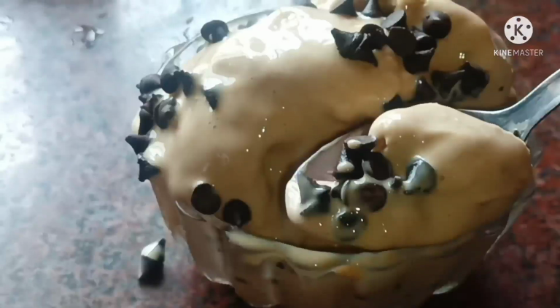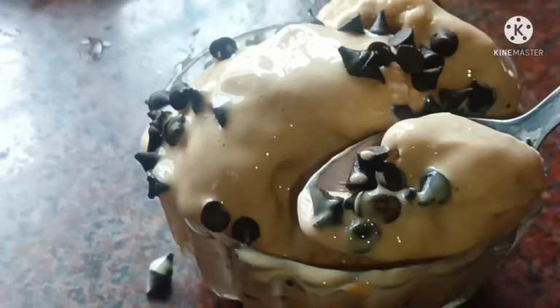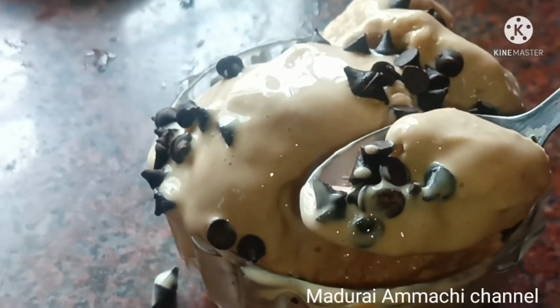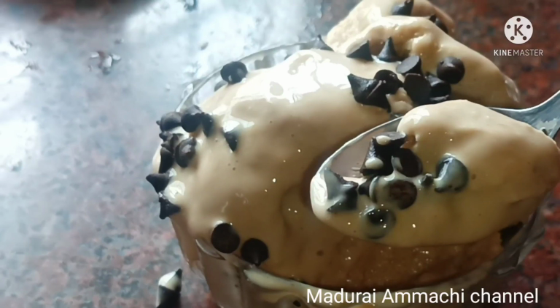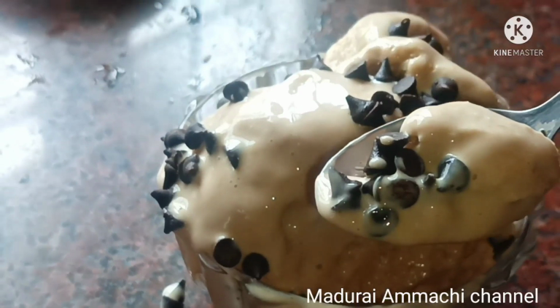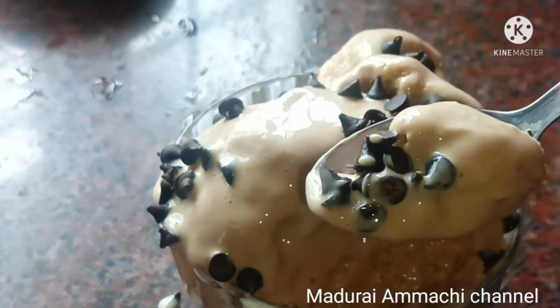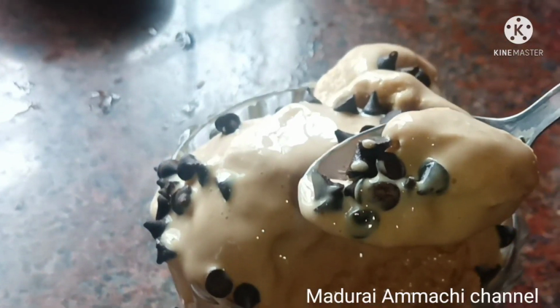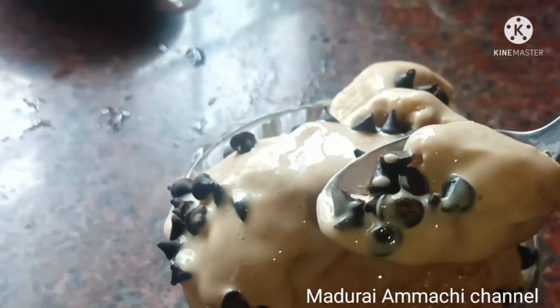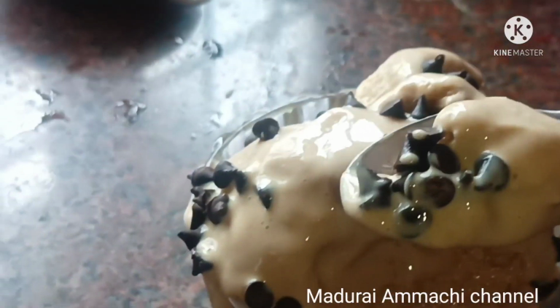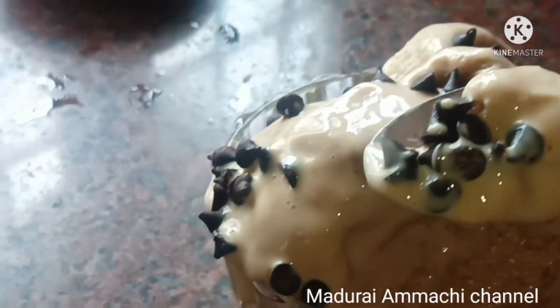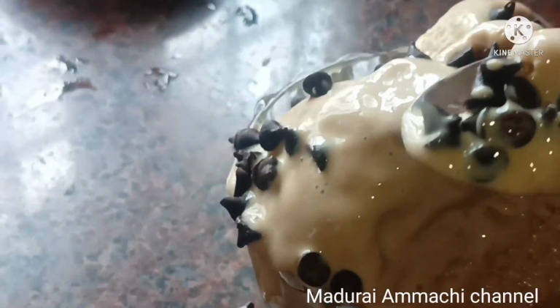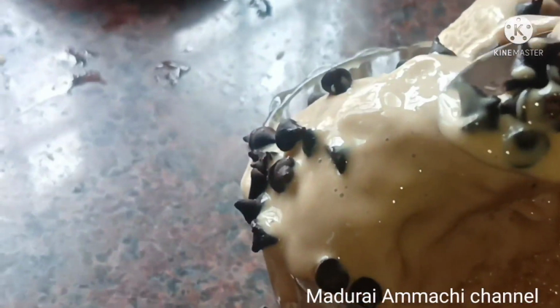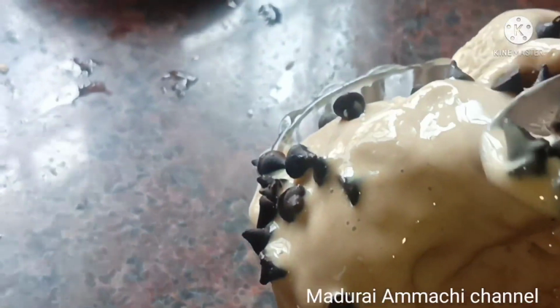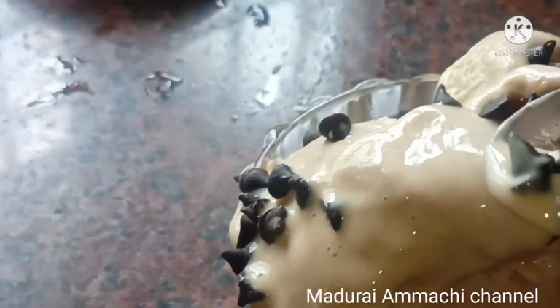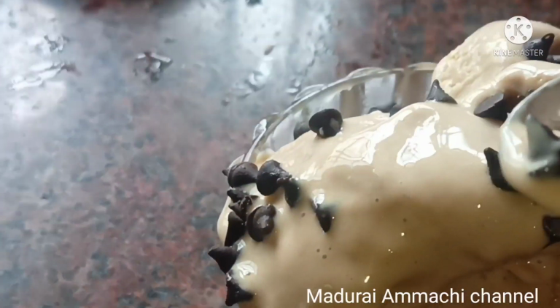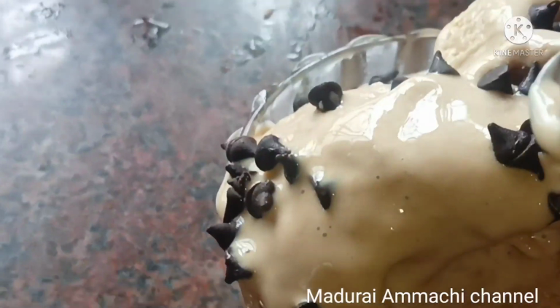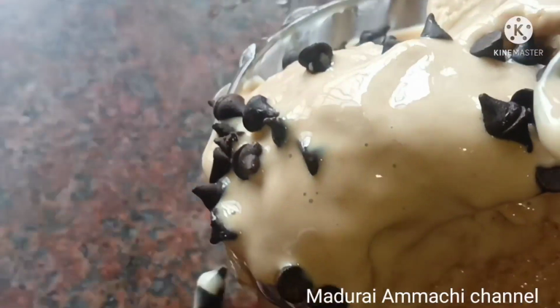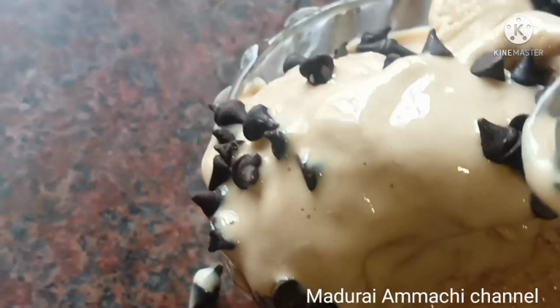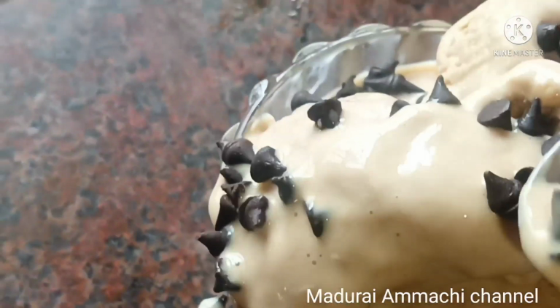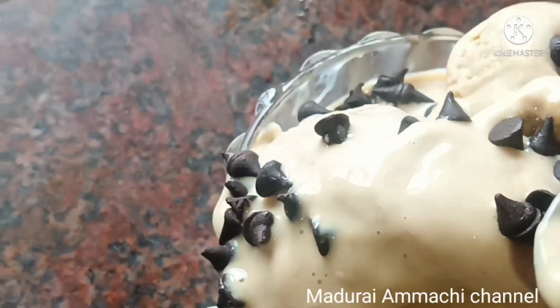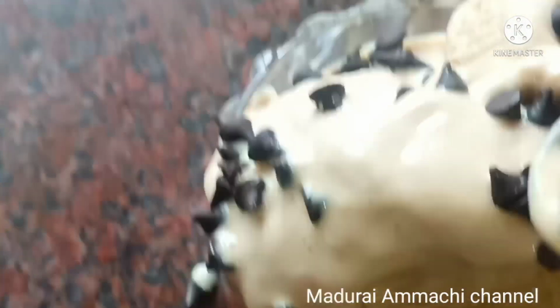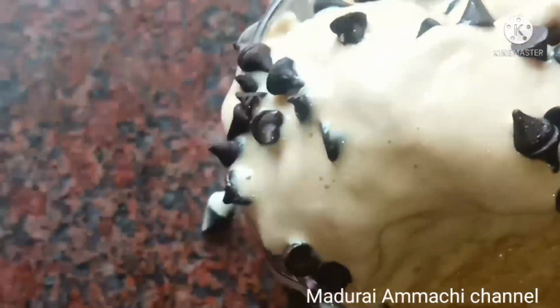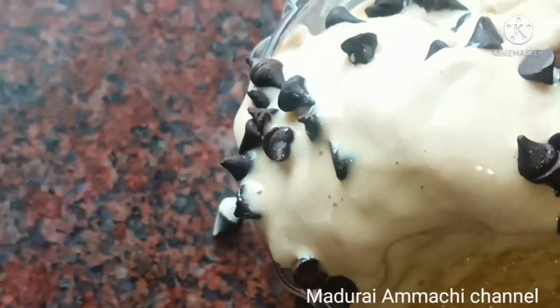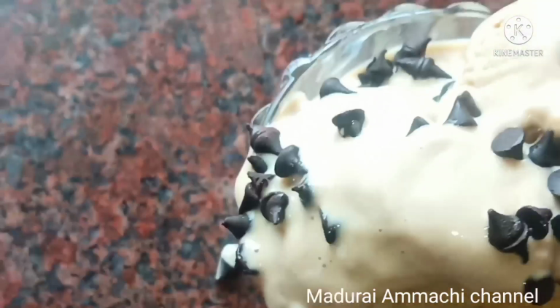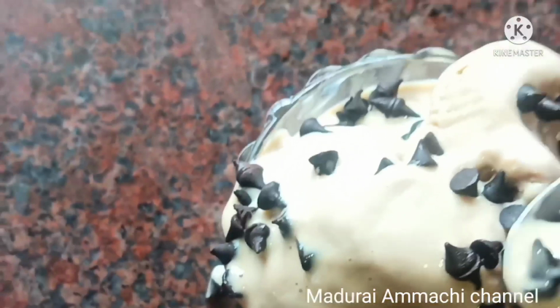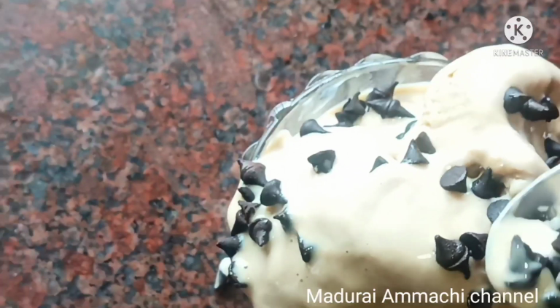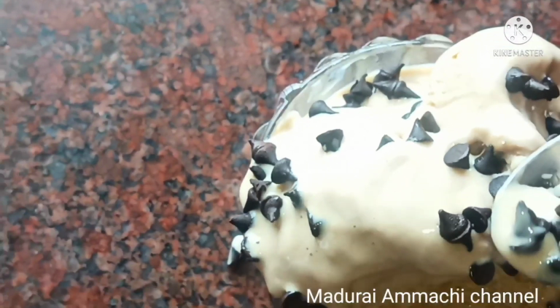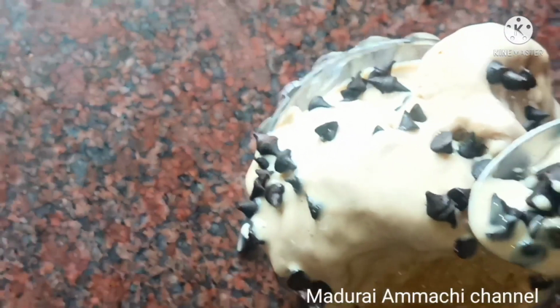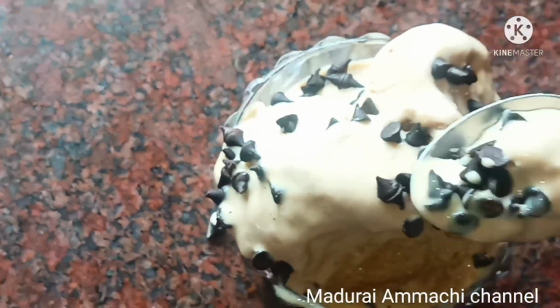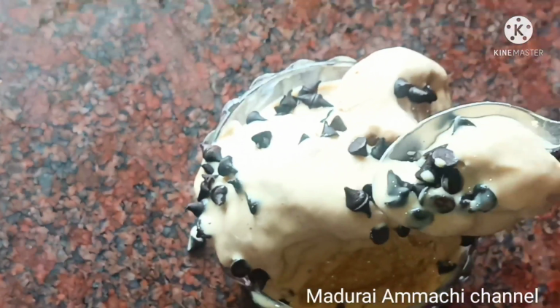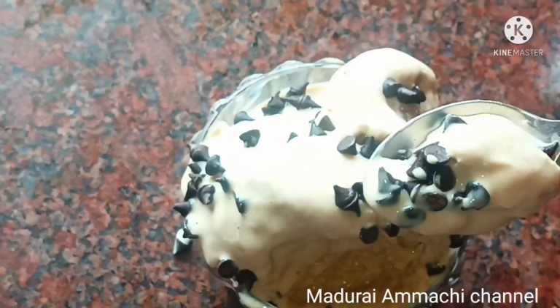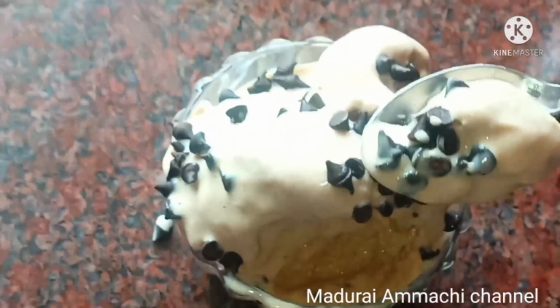Welcome to Madhuri Ammachi channel. In this channel, you can do ice cream.